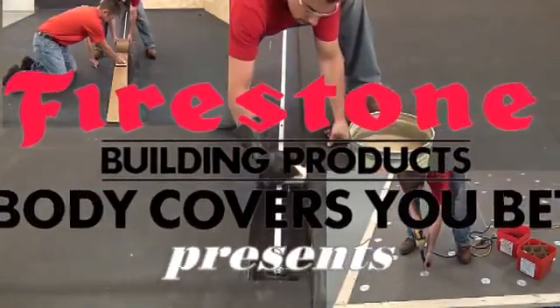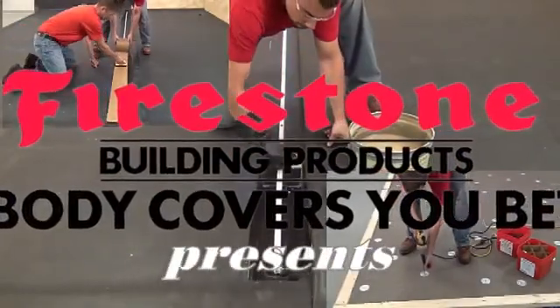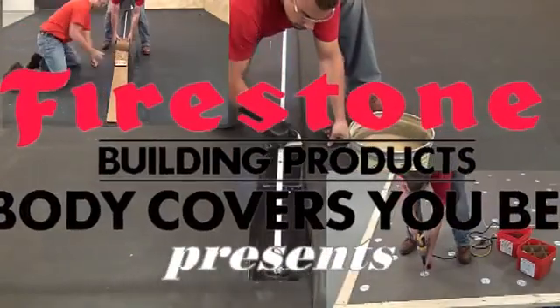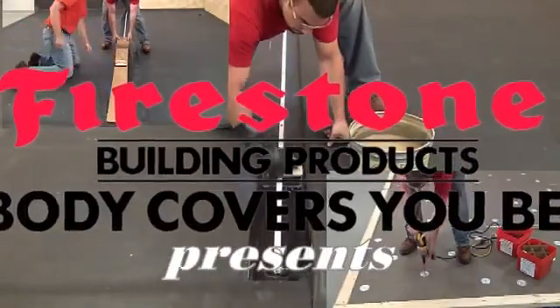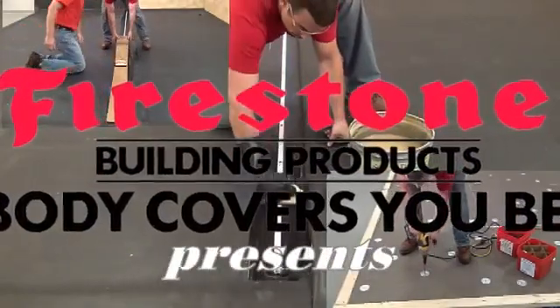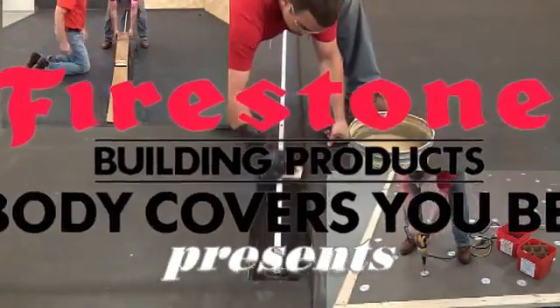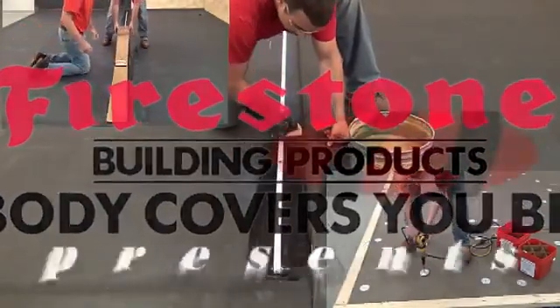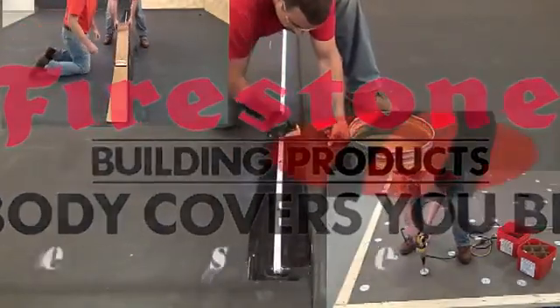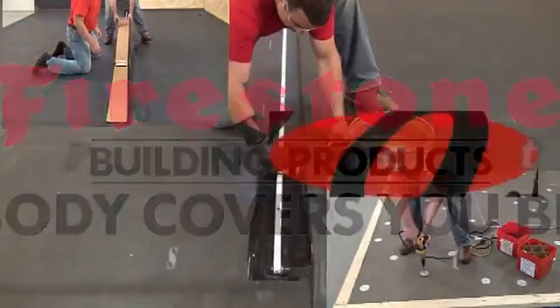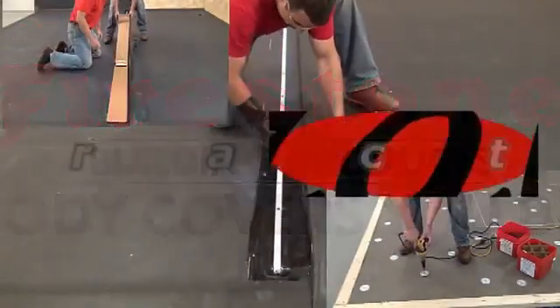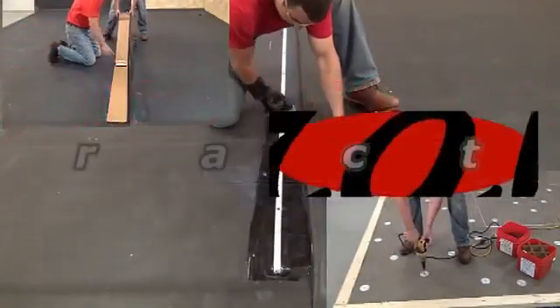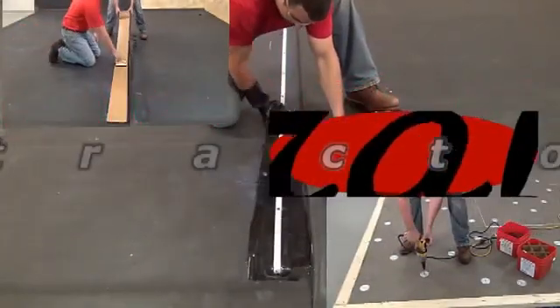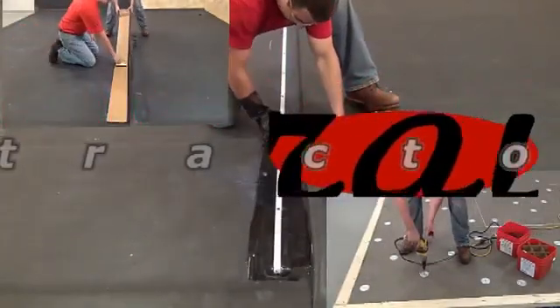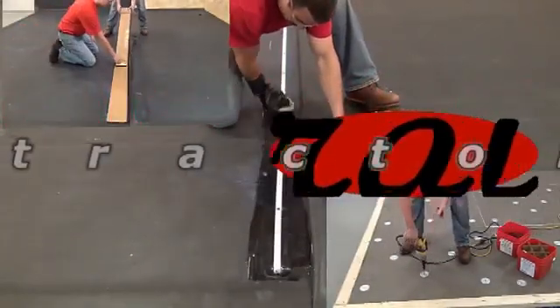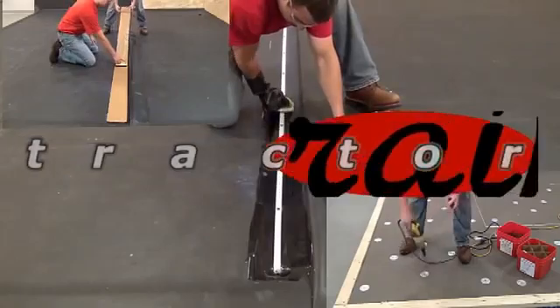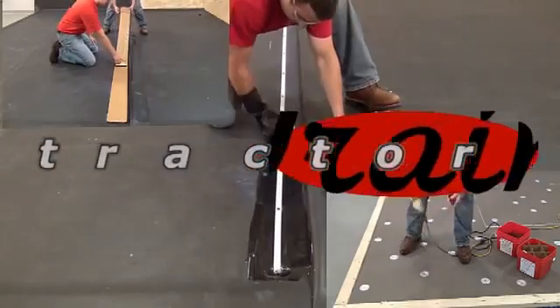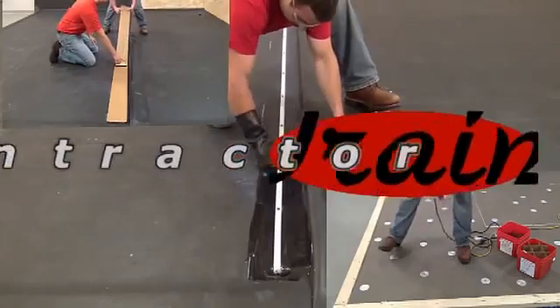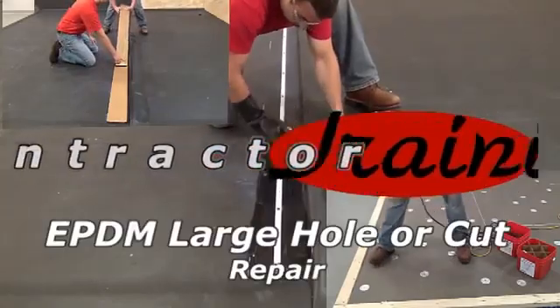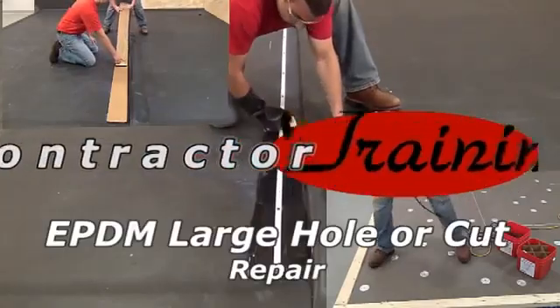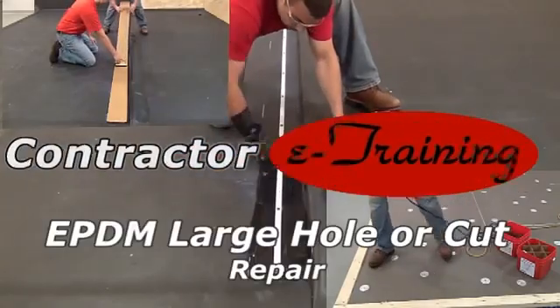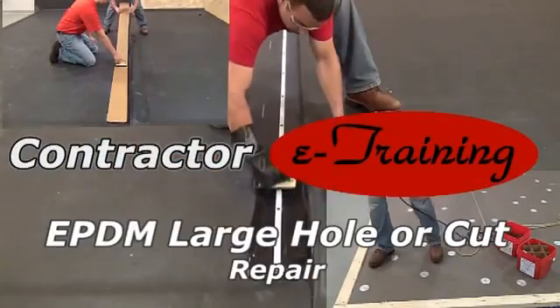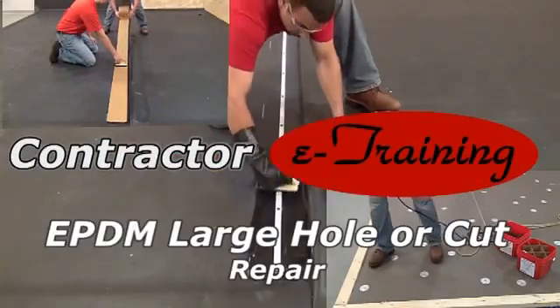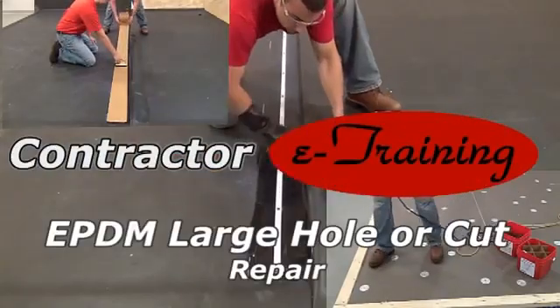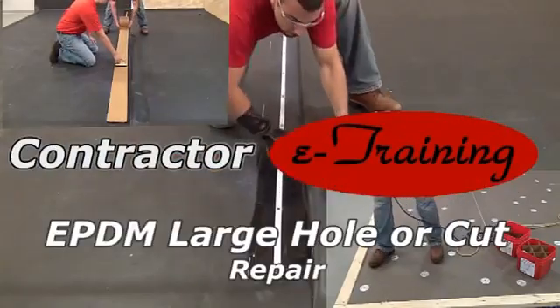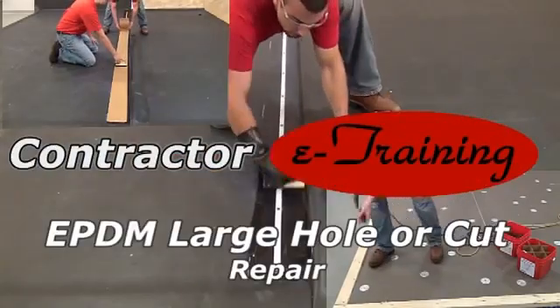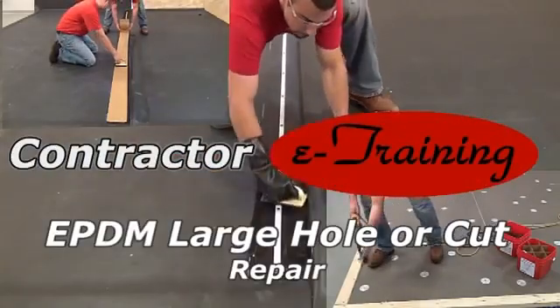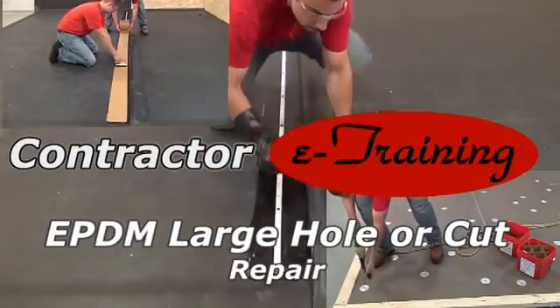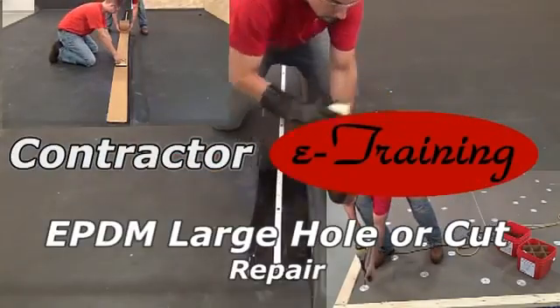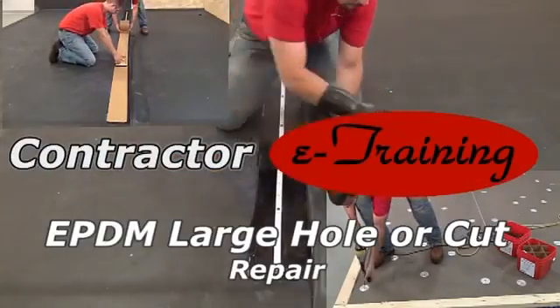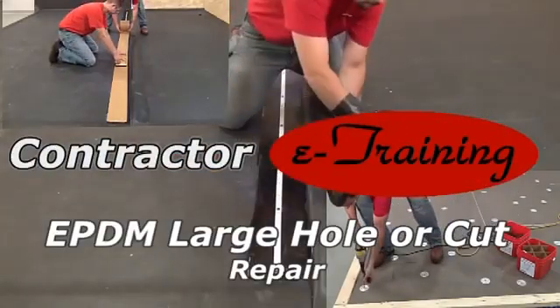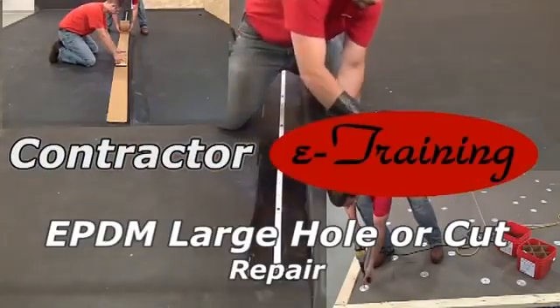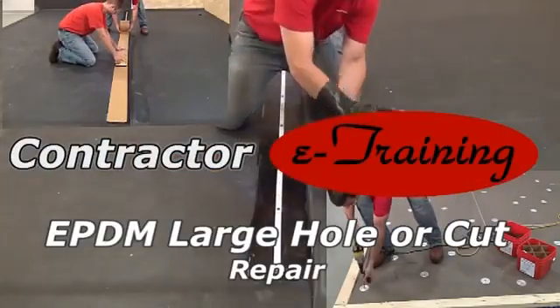Firestone Building Products presents Contractor E-Training: EPDM Large Hole or Cut.